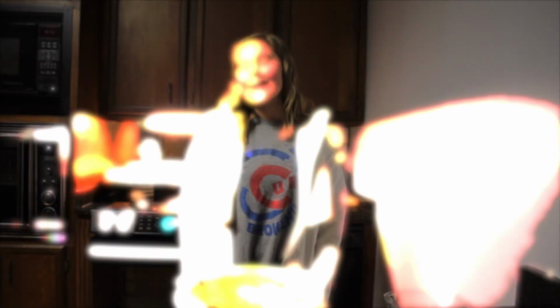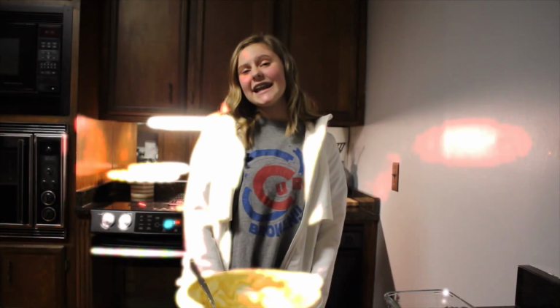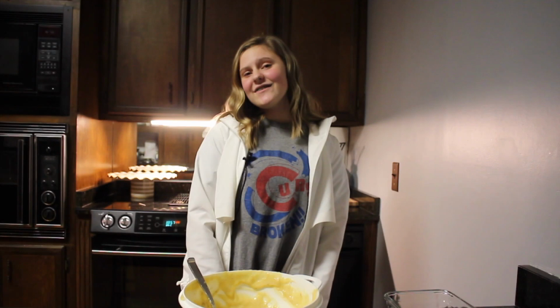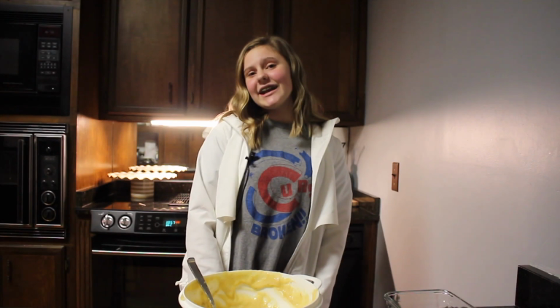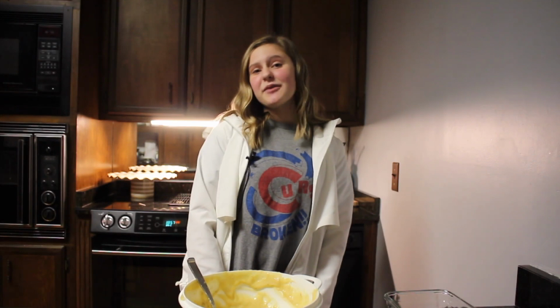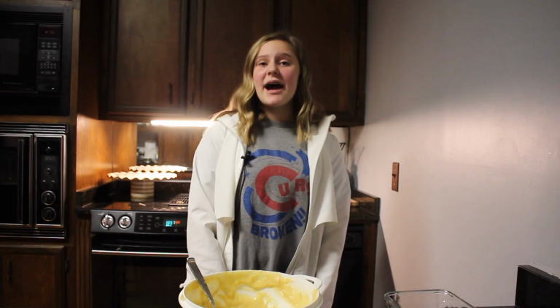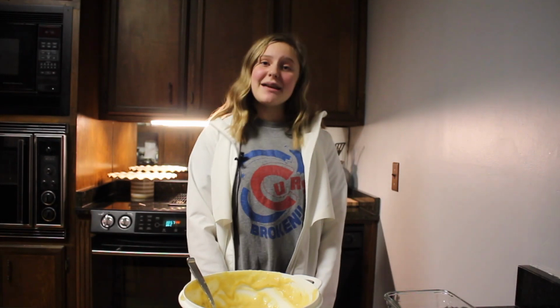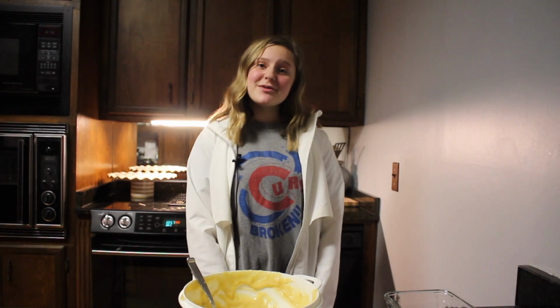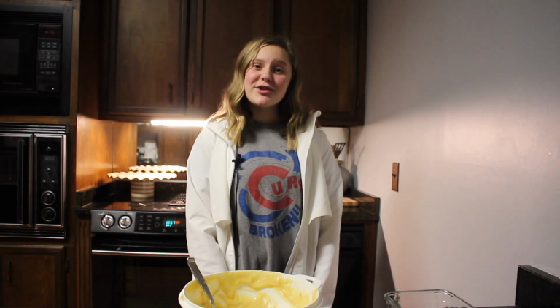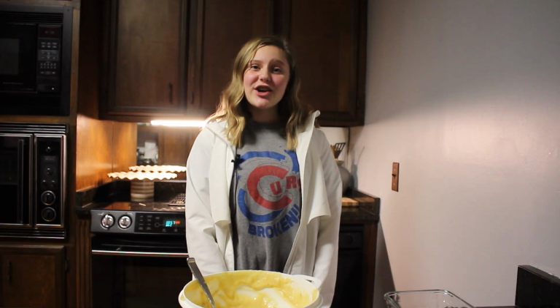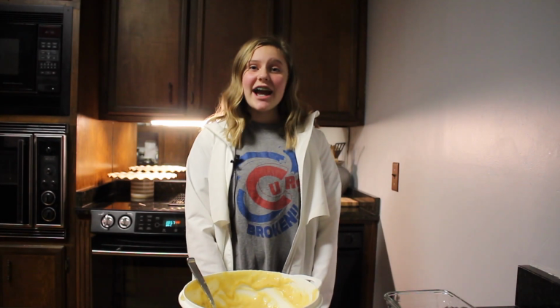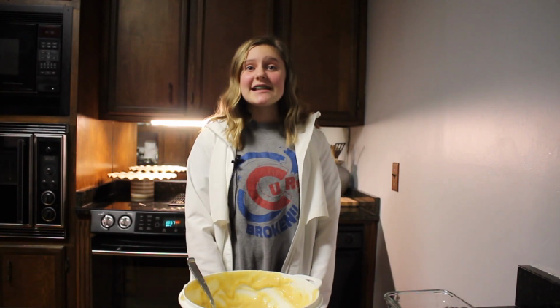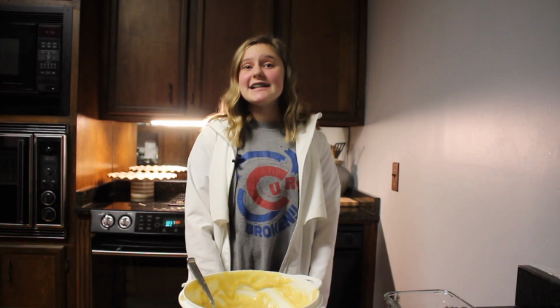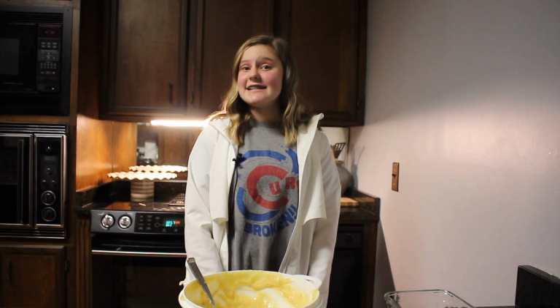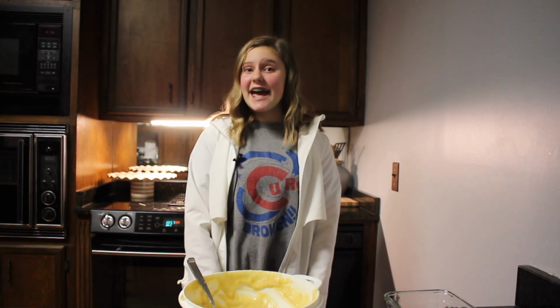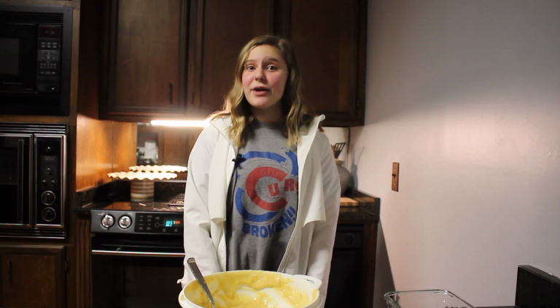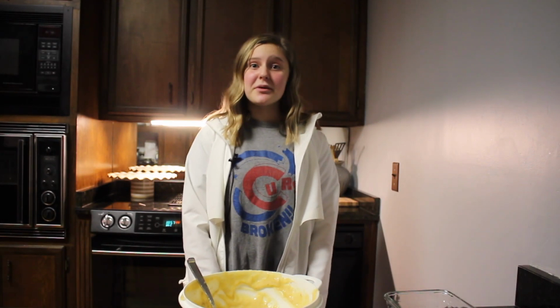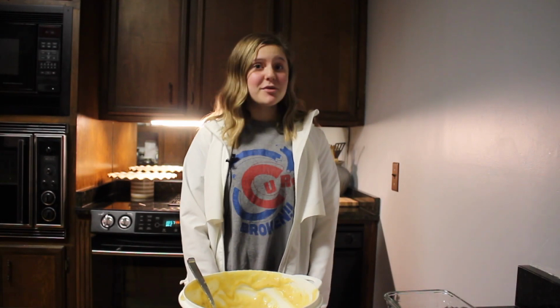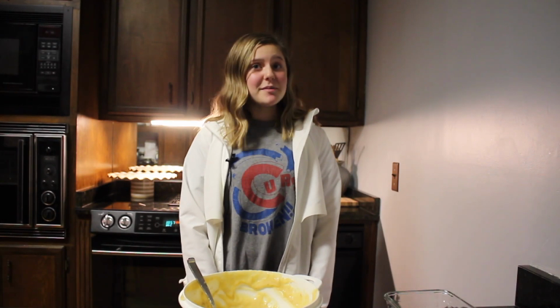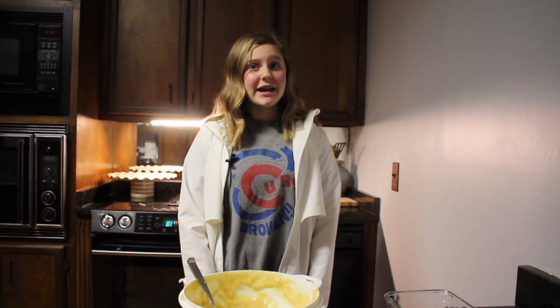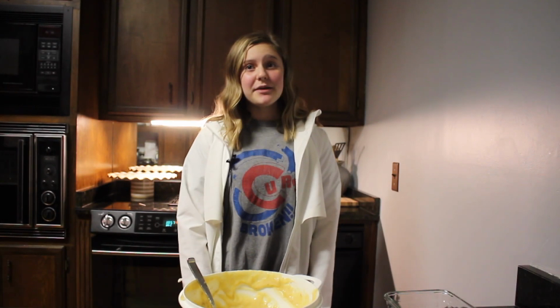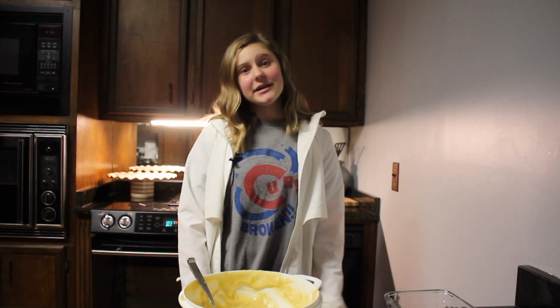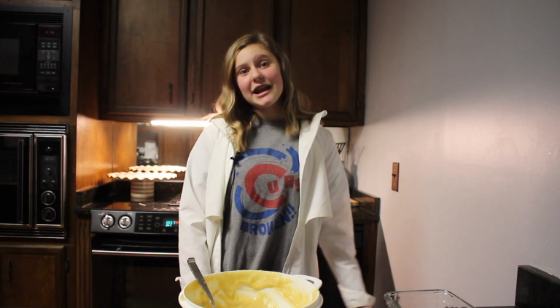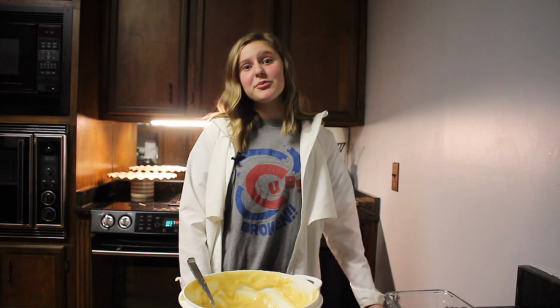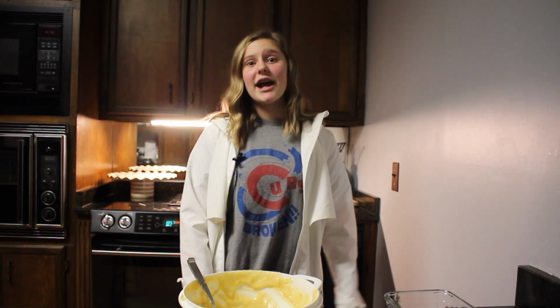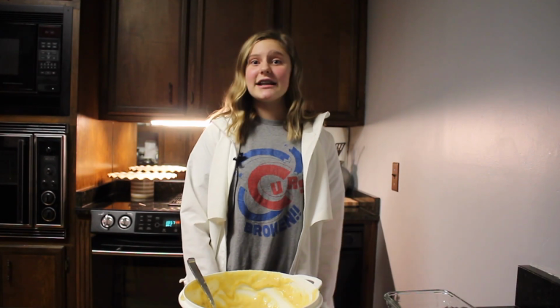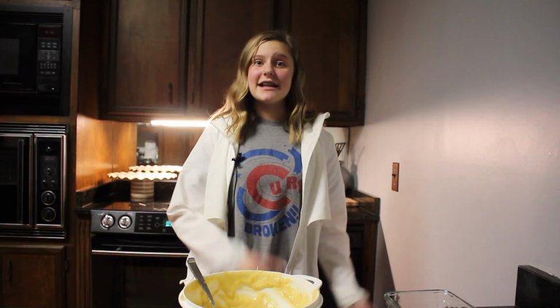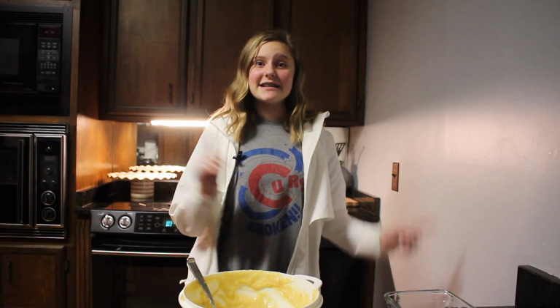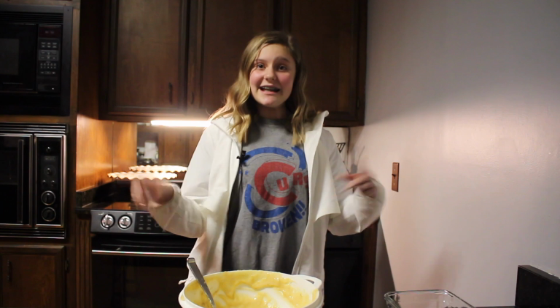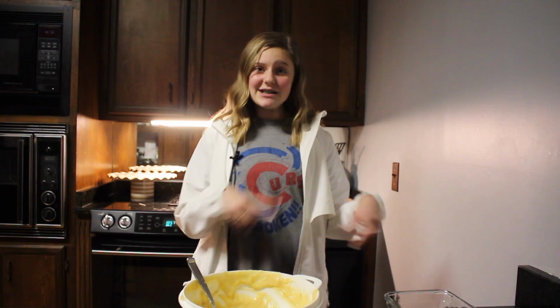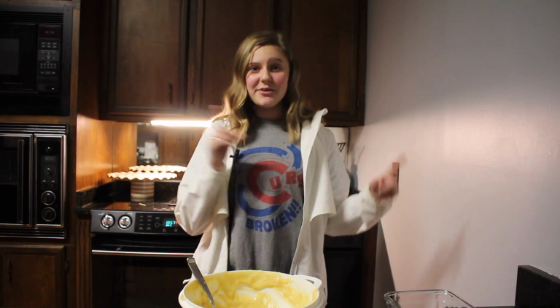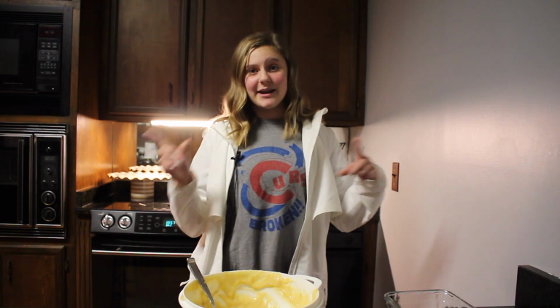Good evening, my name is Laura Grace and today we will be making banana bread. Let's get into it.